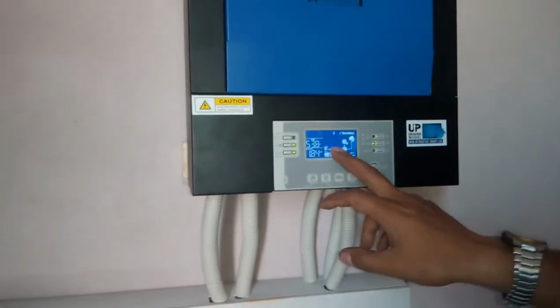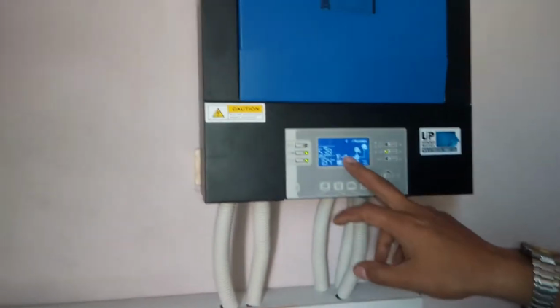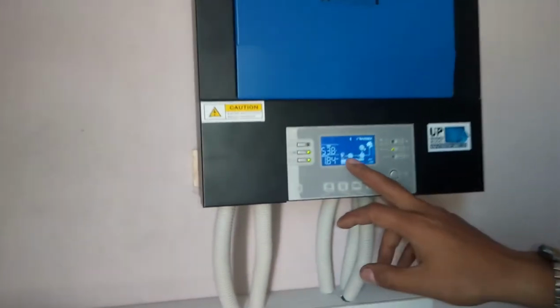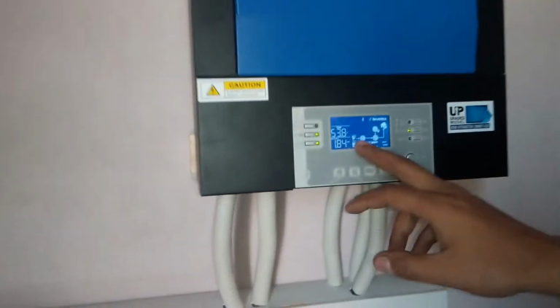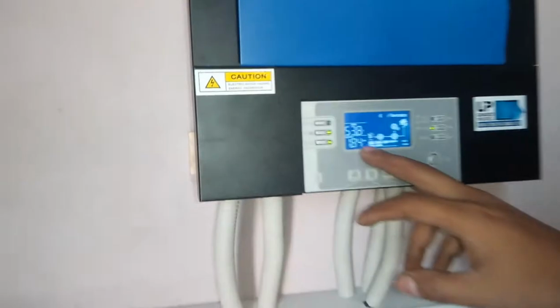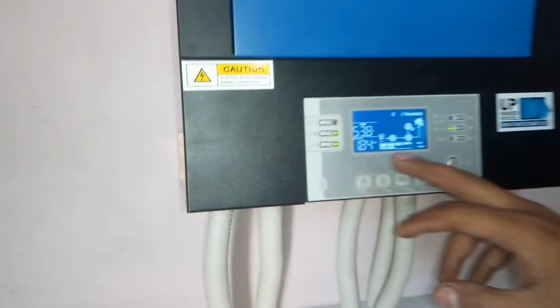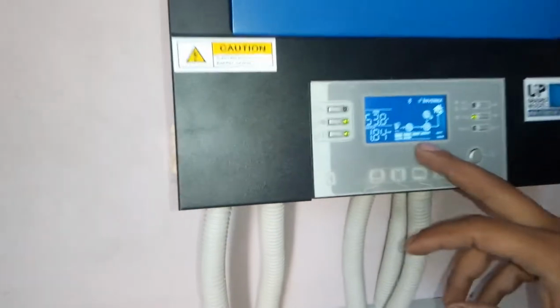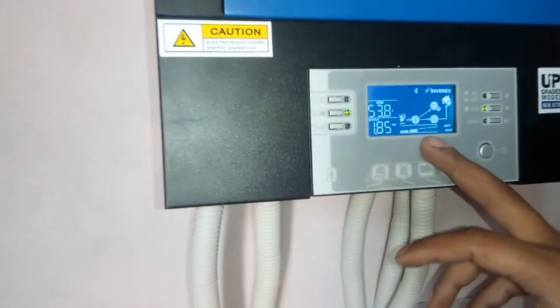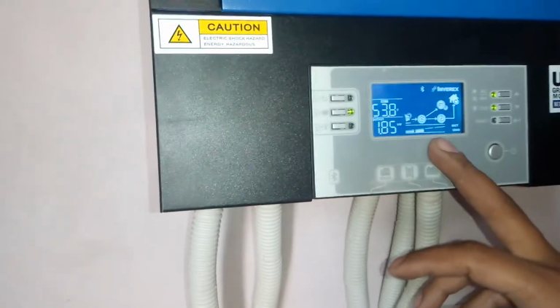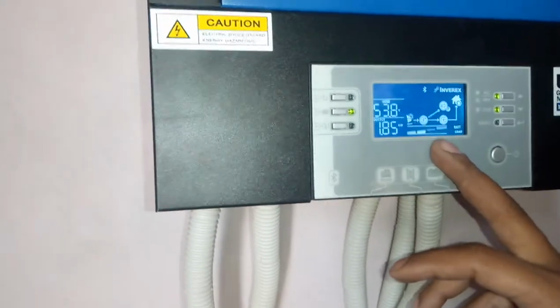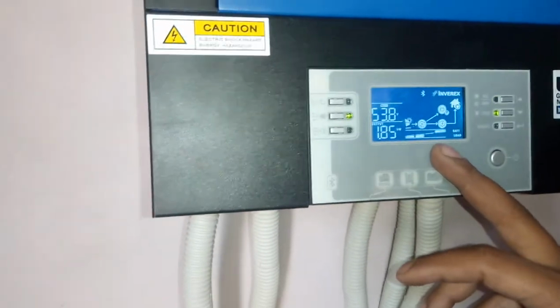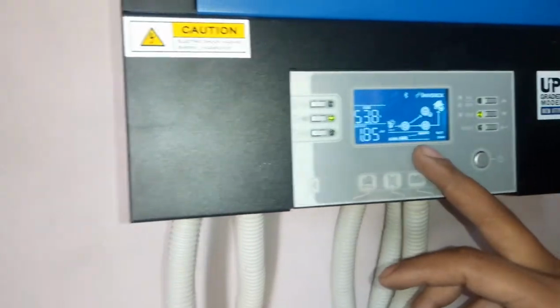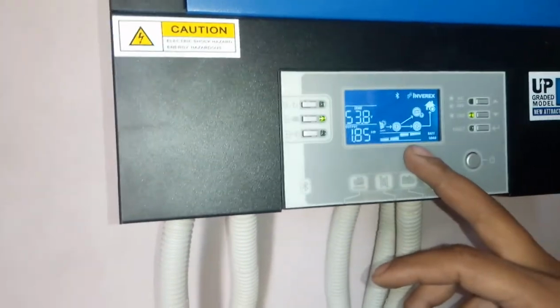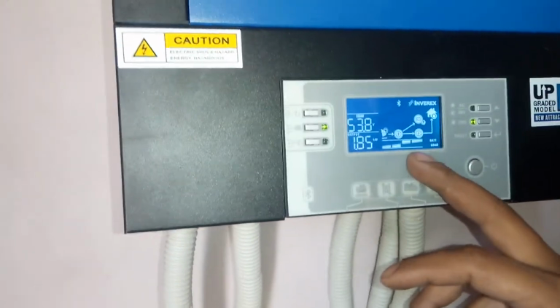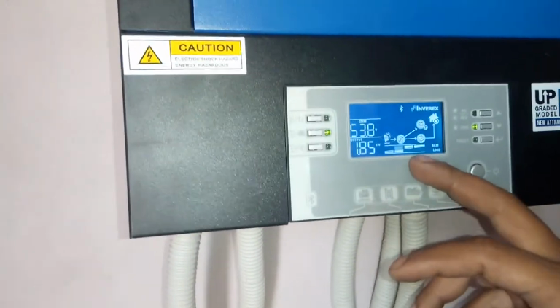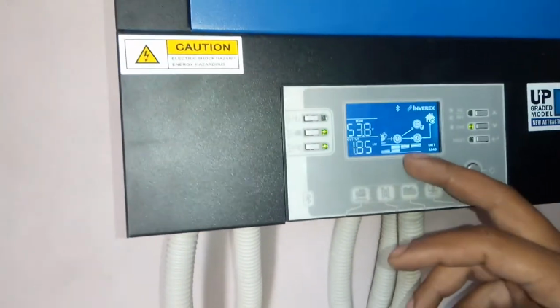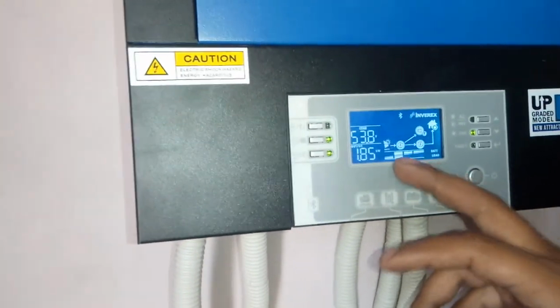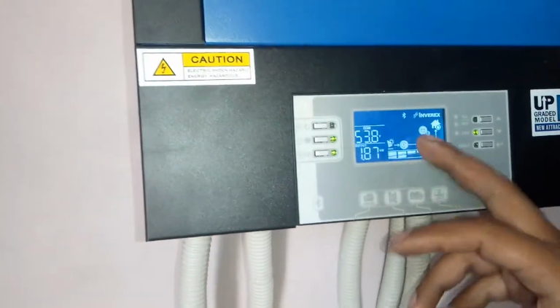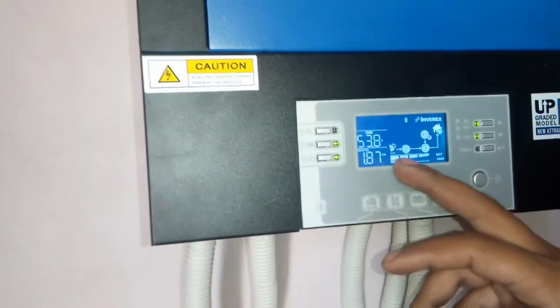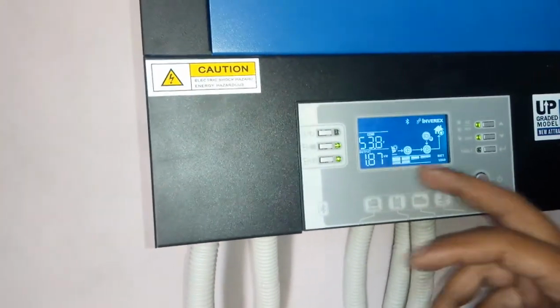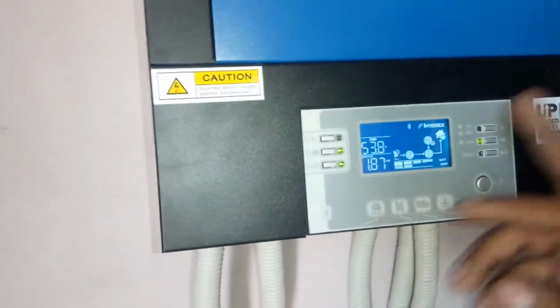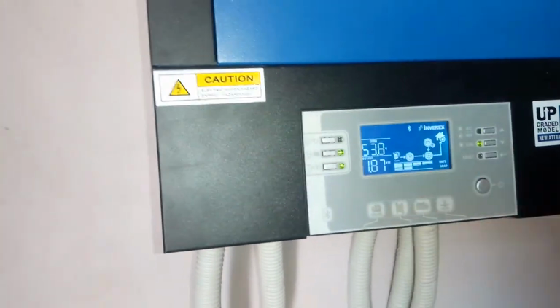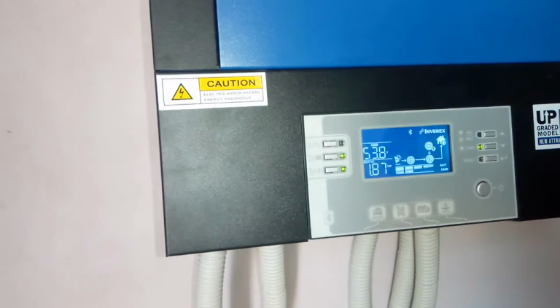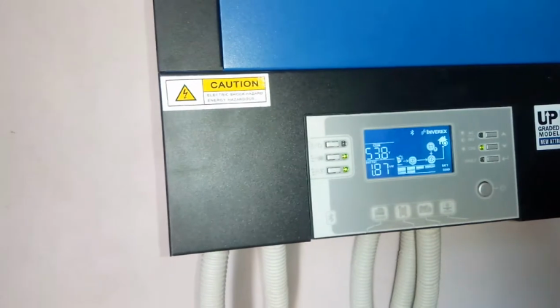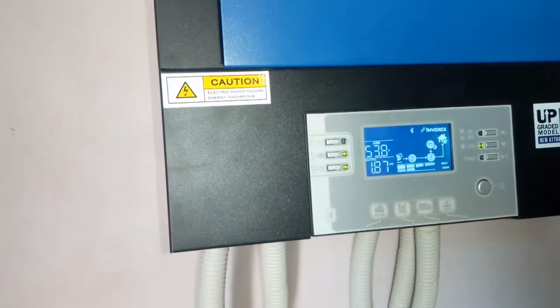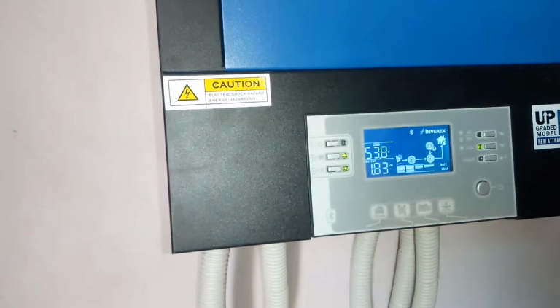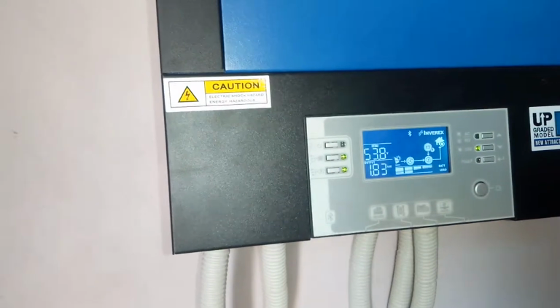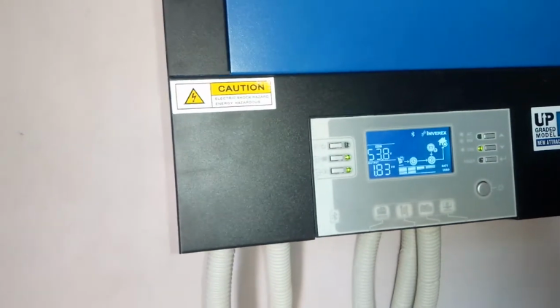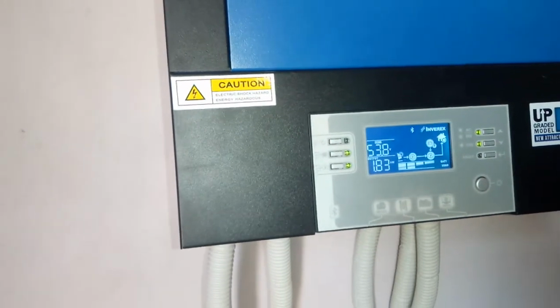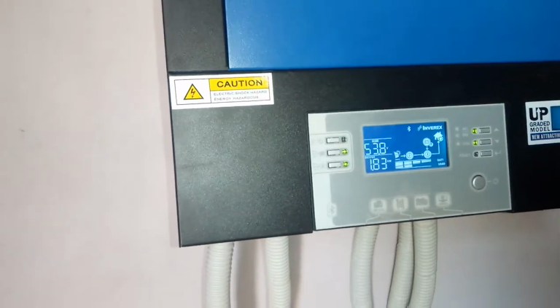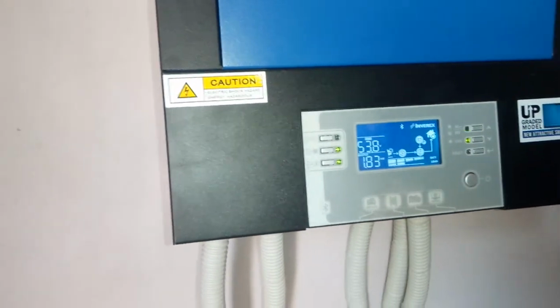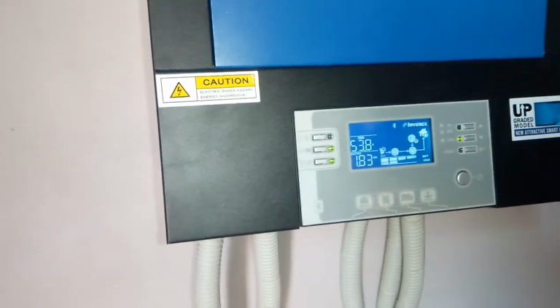You can see here the photovoltaic module is charging the battery and running the load also.